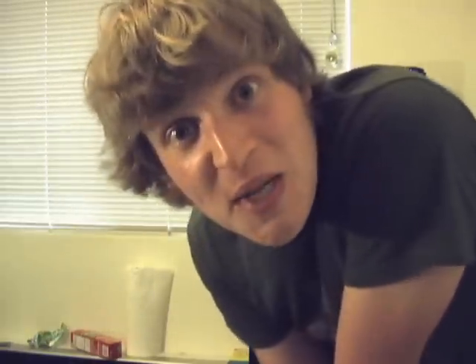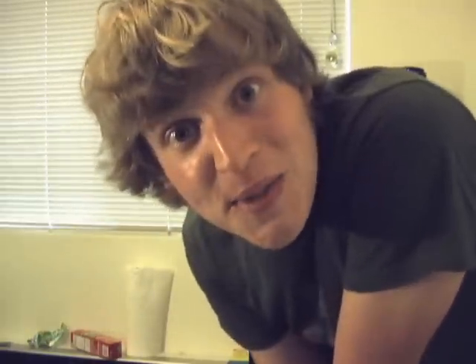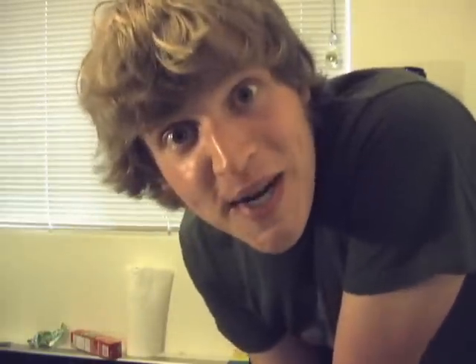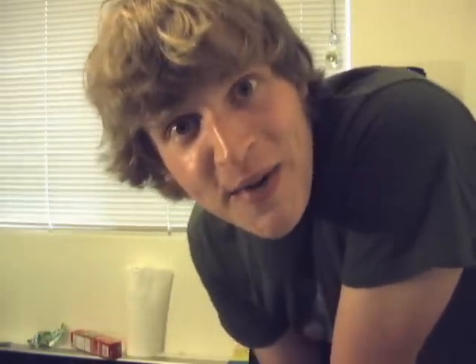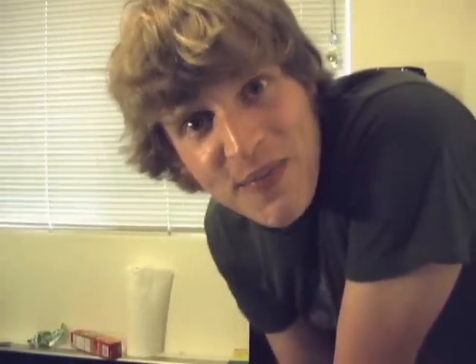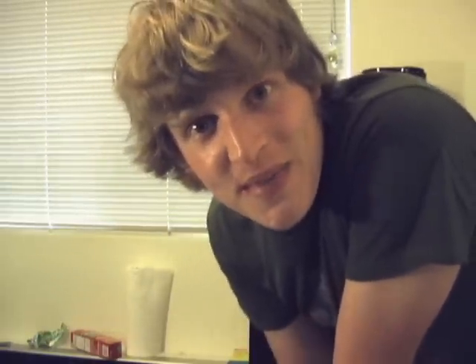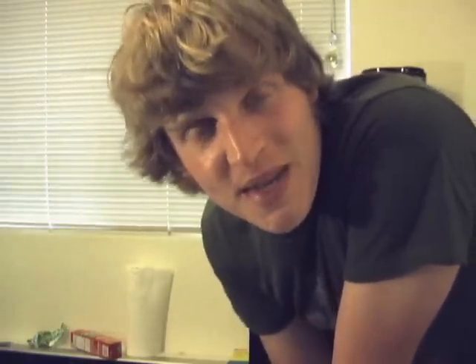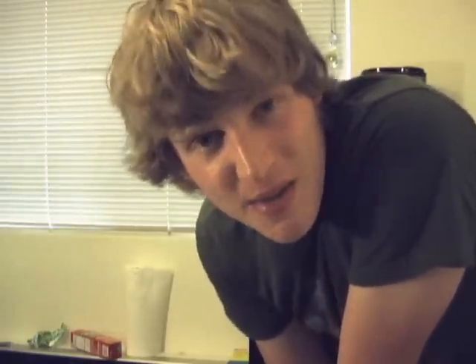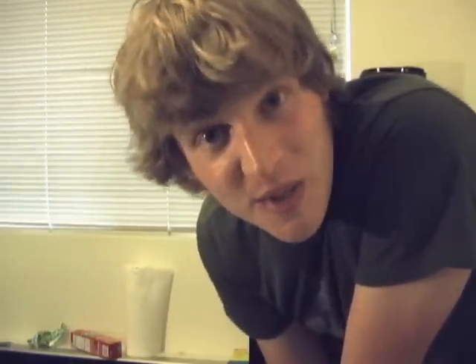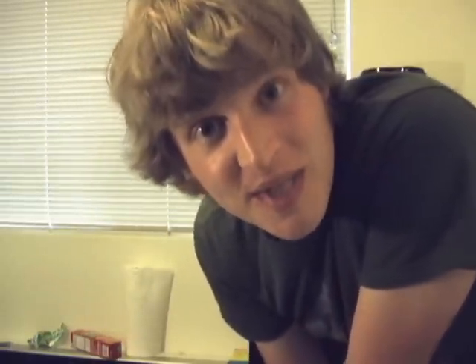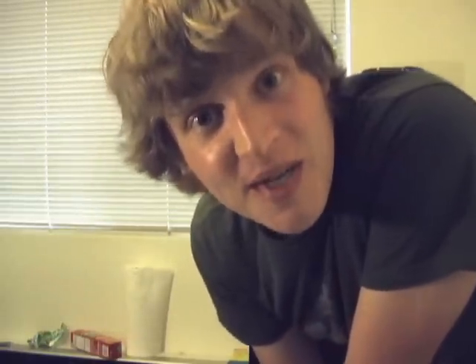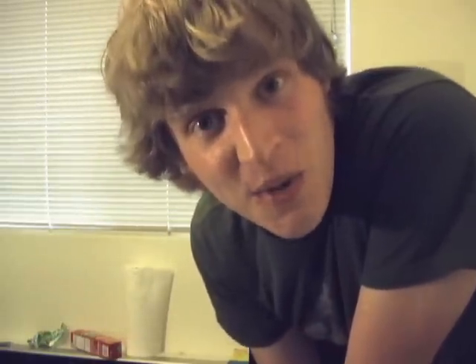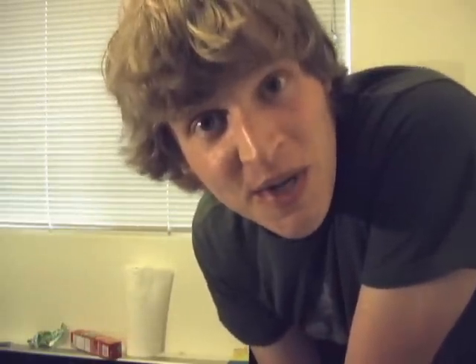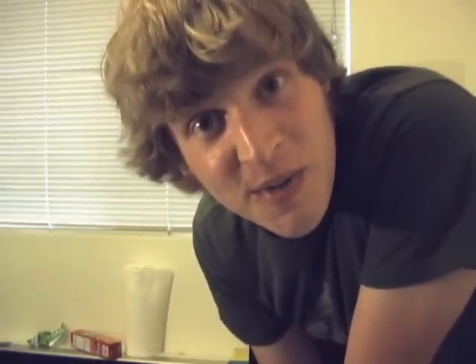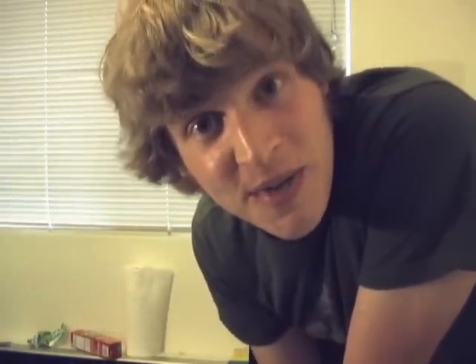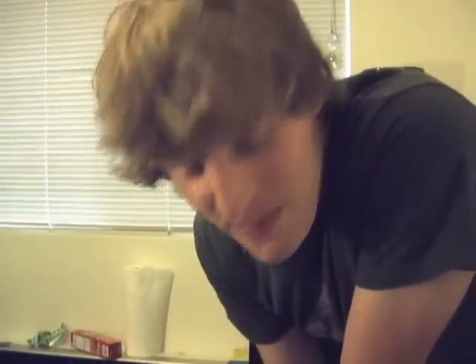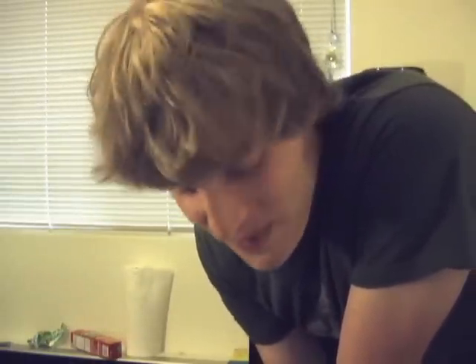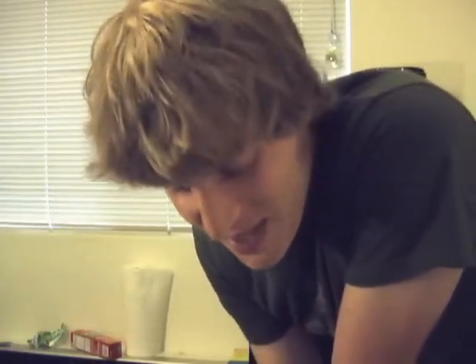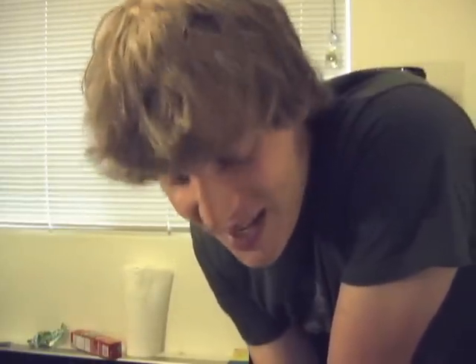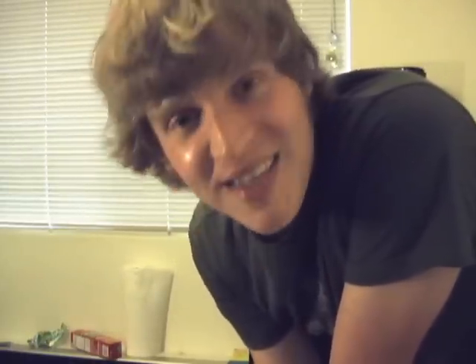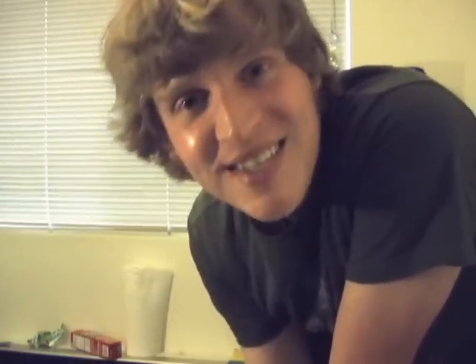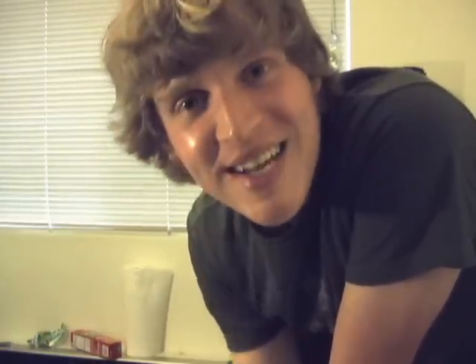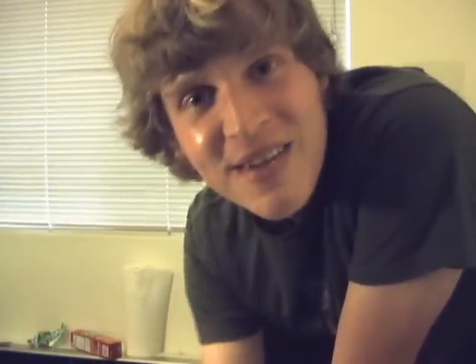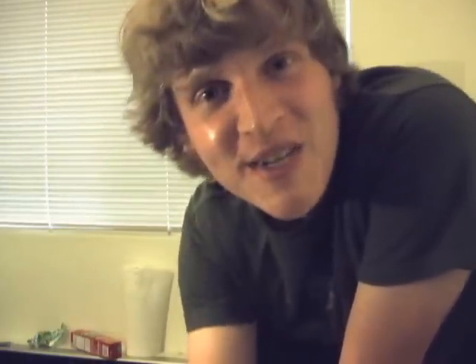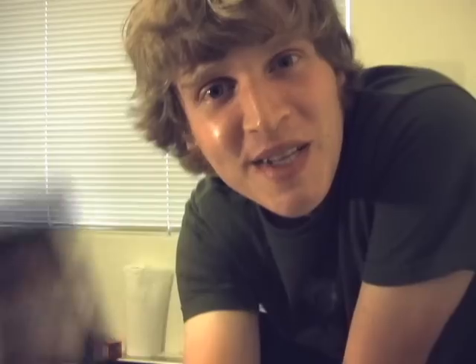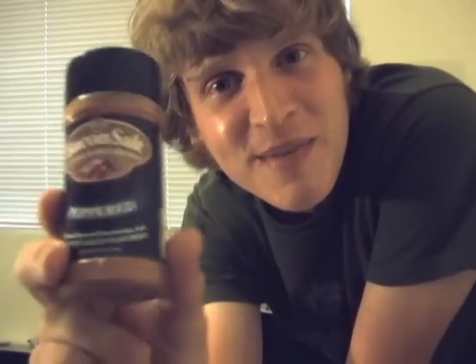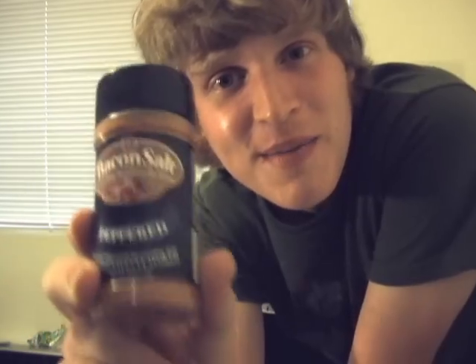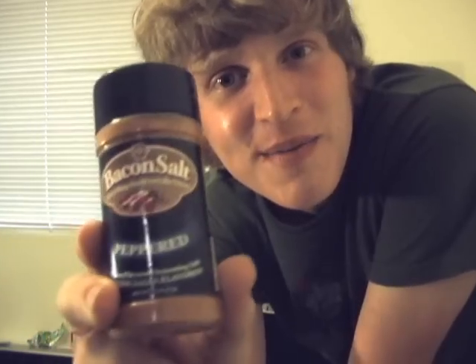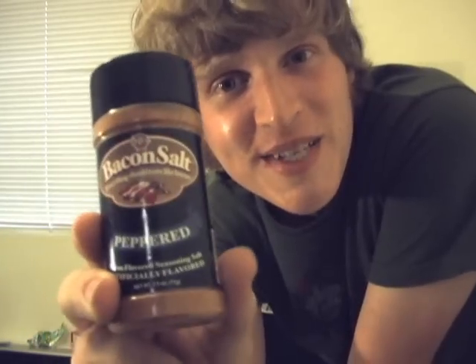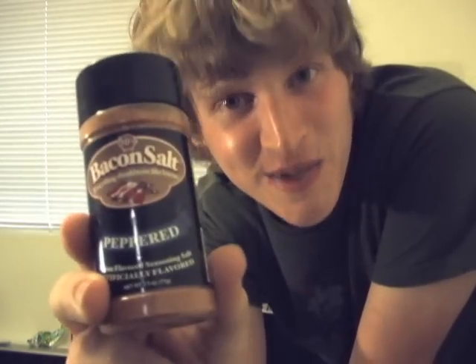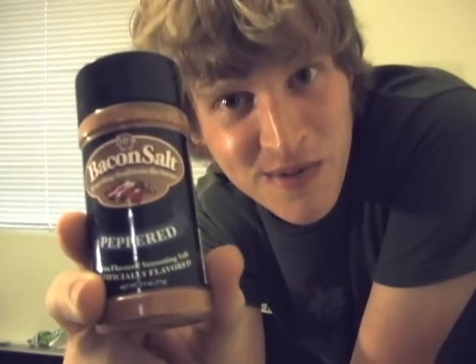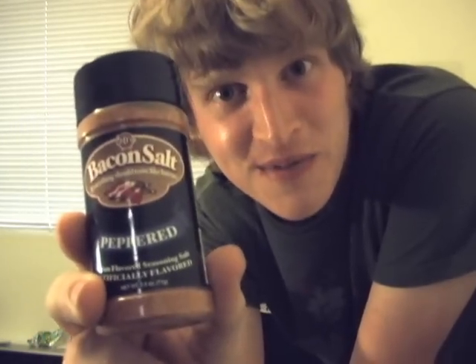Hello there! Would you like to eat a corn dog with me? I think today I'm going to try the peppered bacon salt flavor.